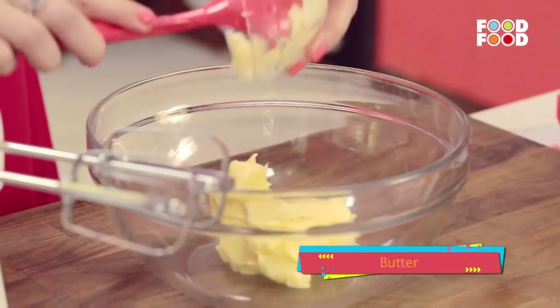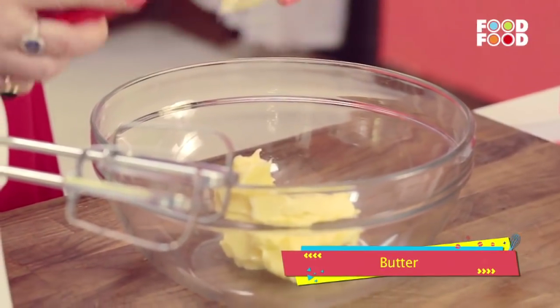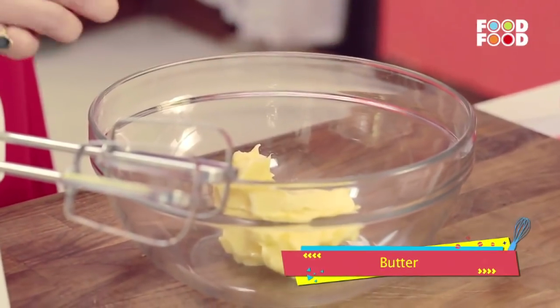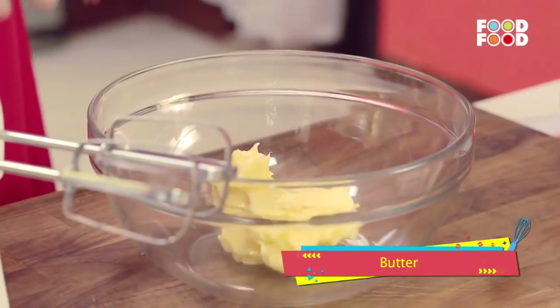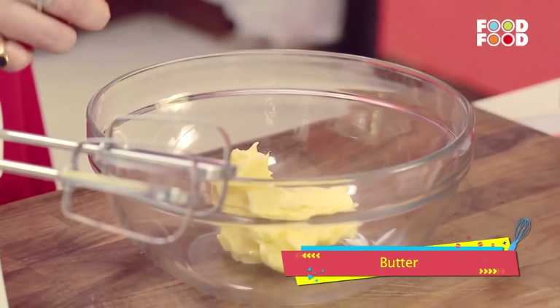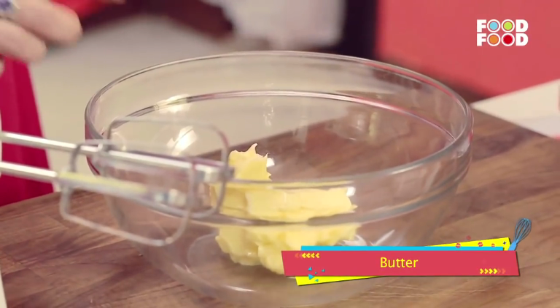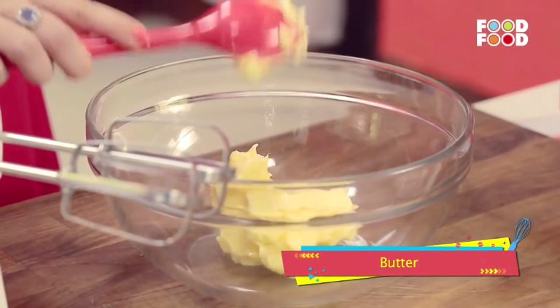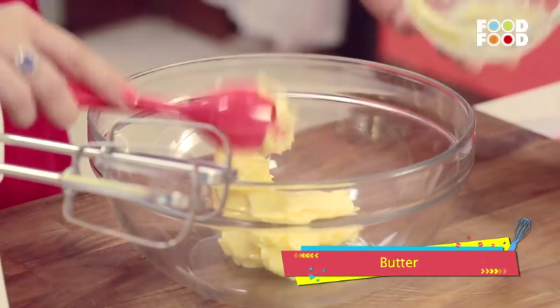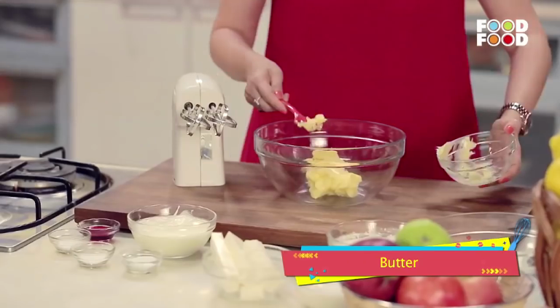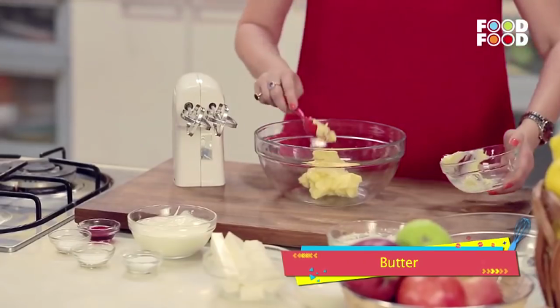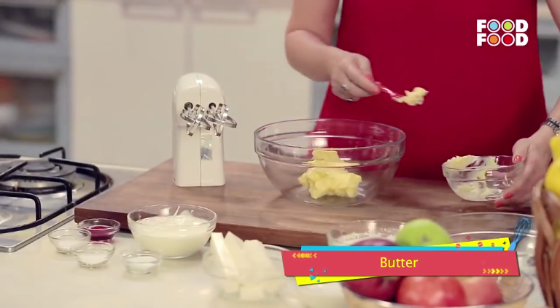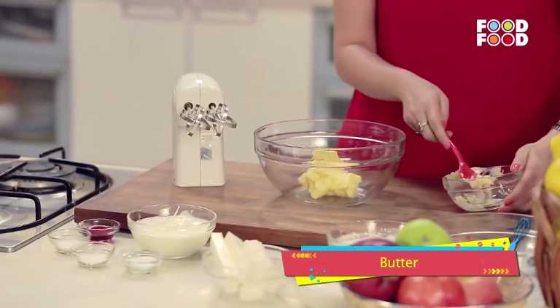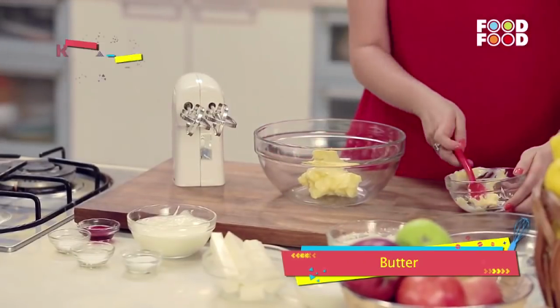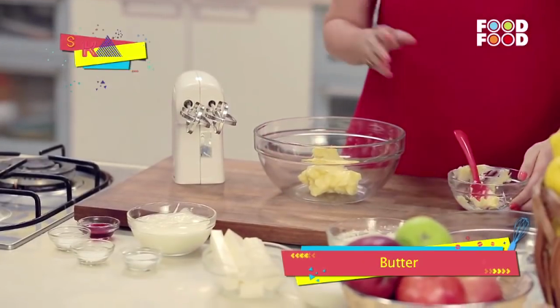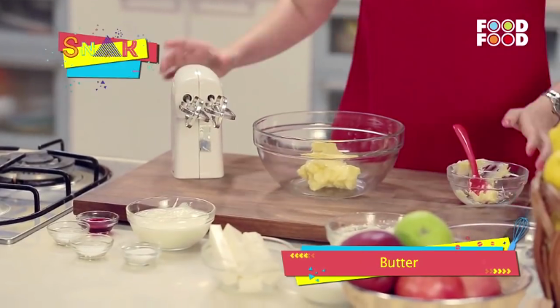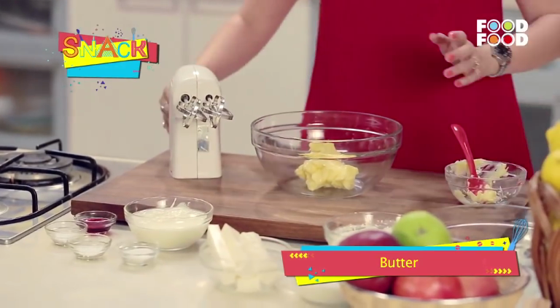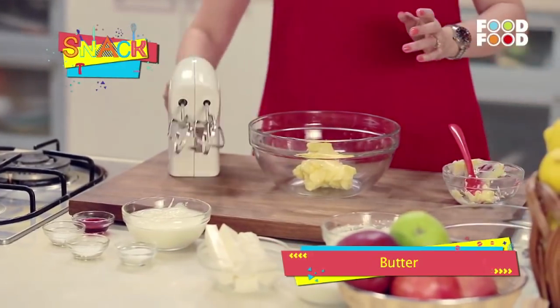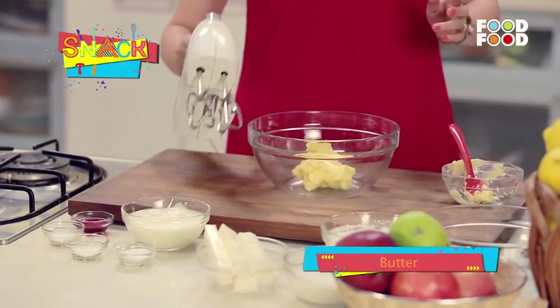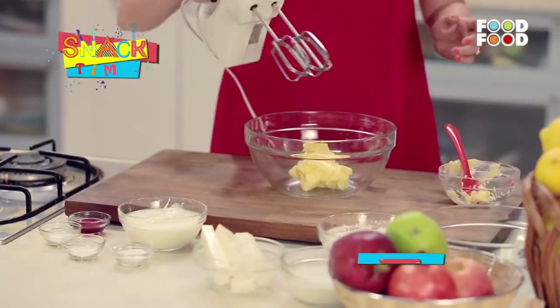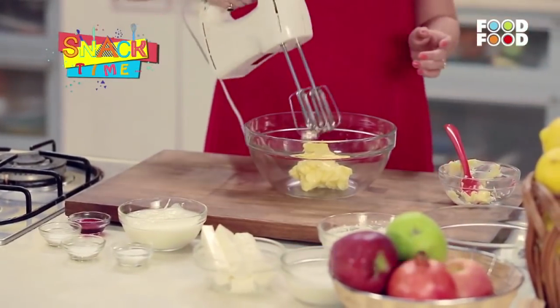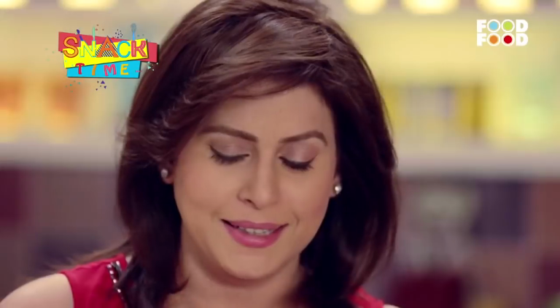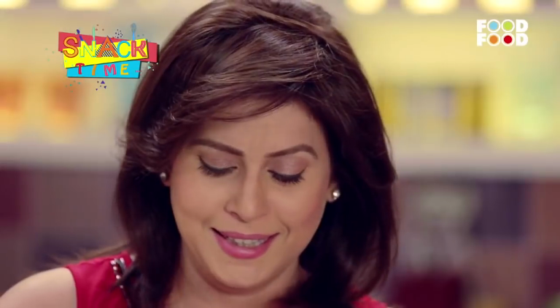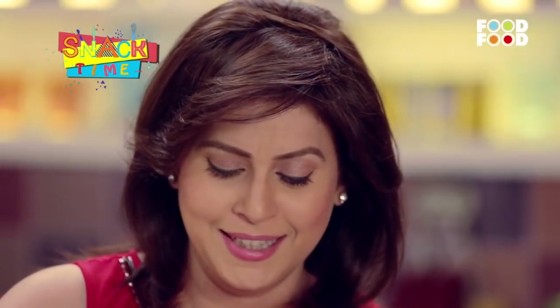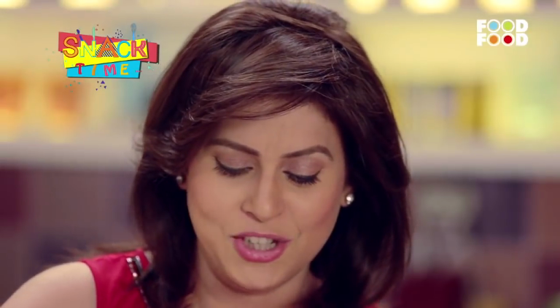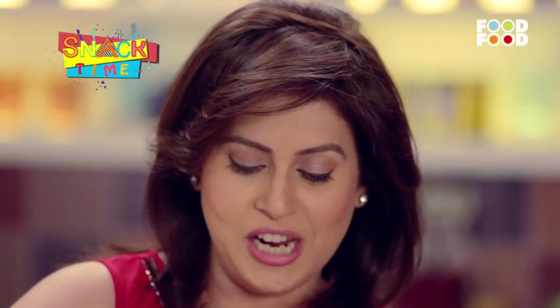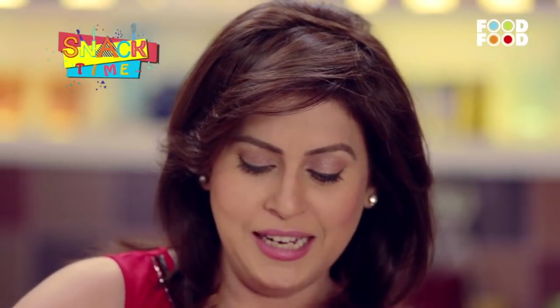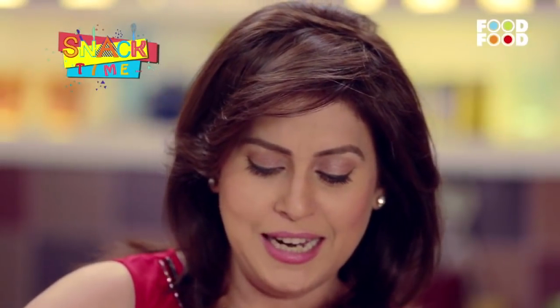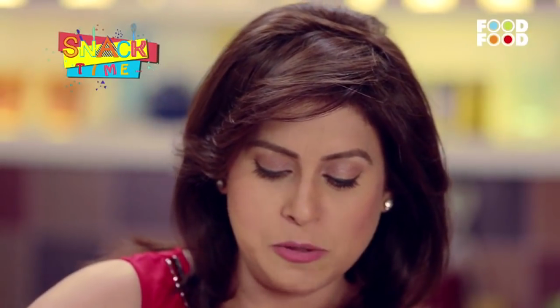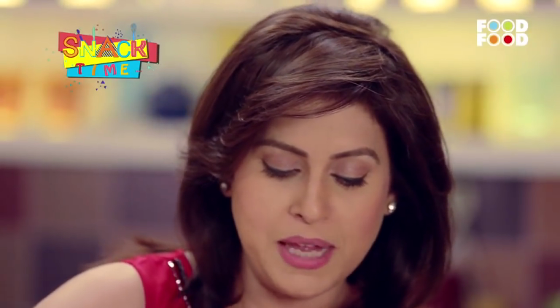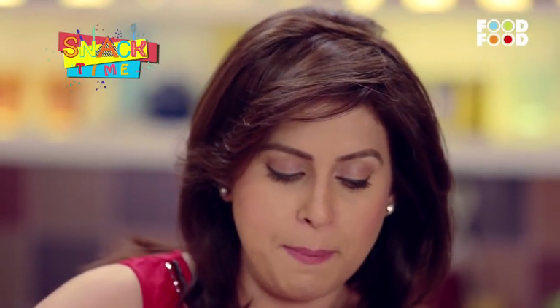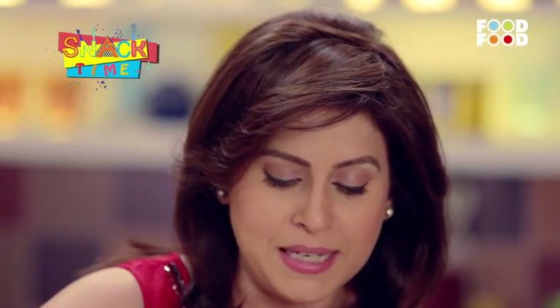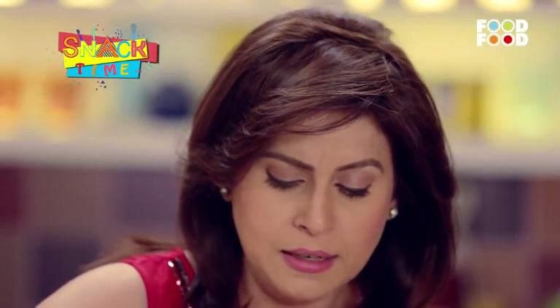And we will beat it with the help of an egg beater. Let's beat the butter.